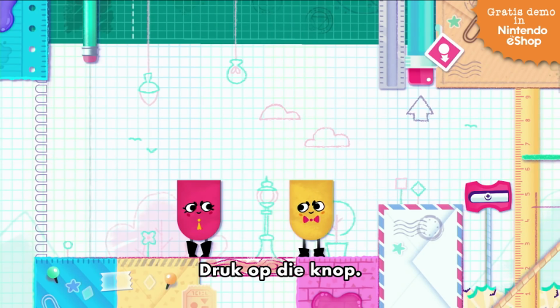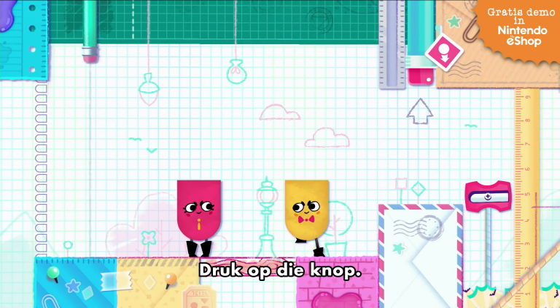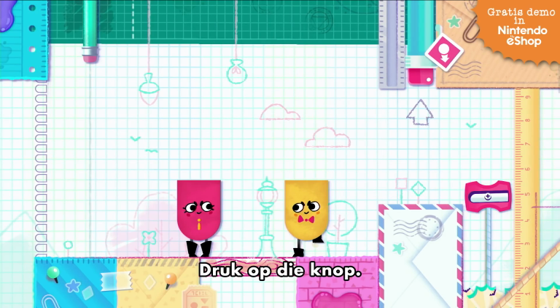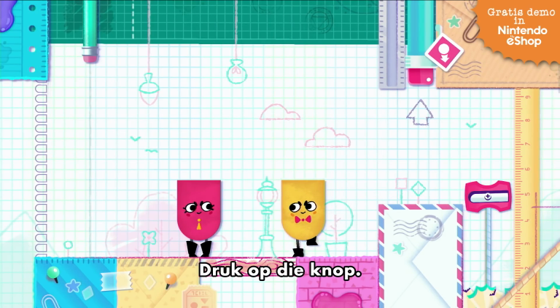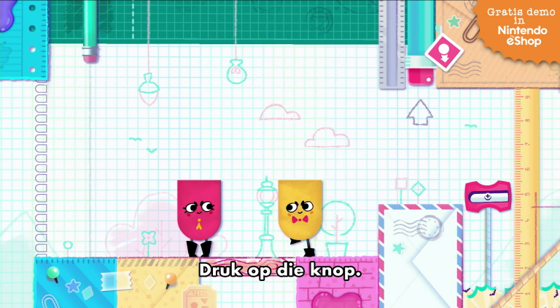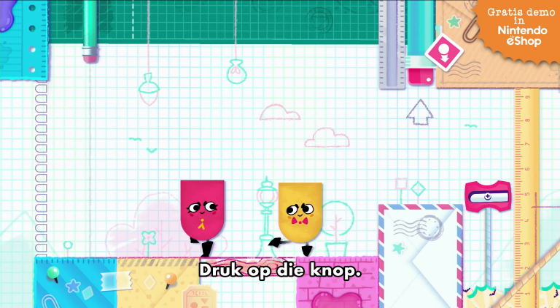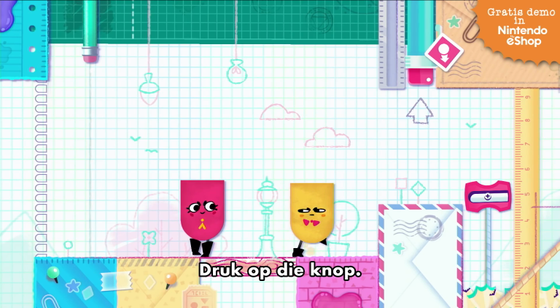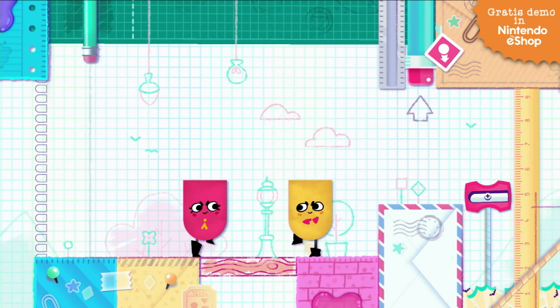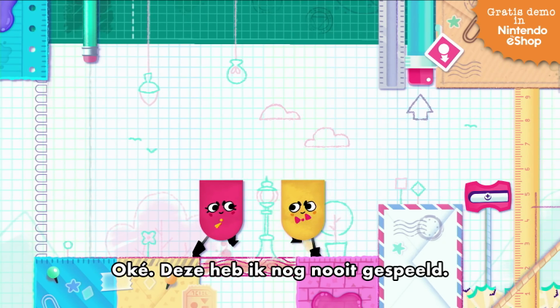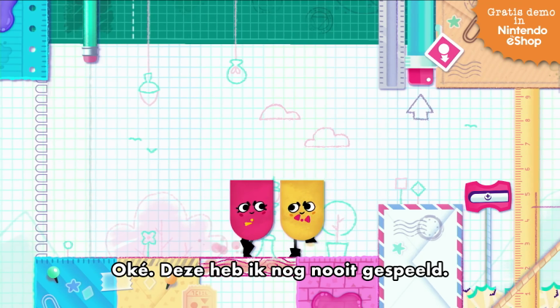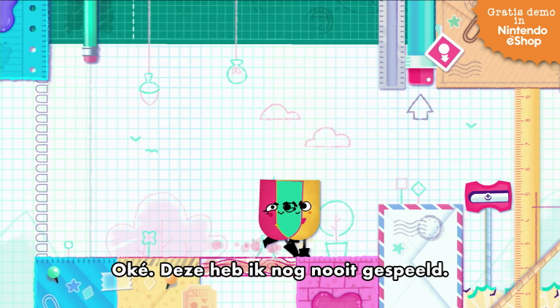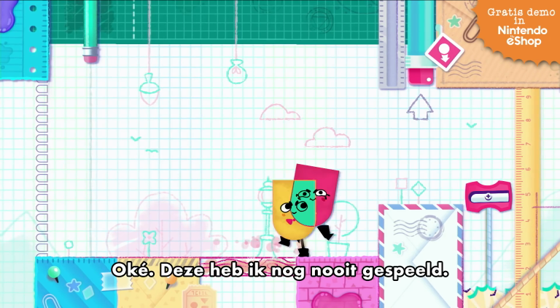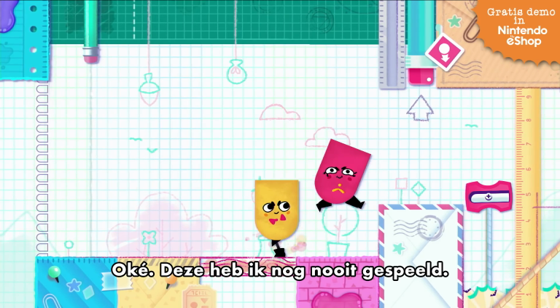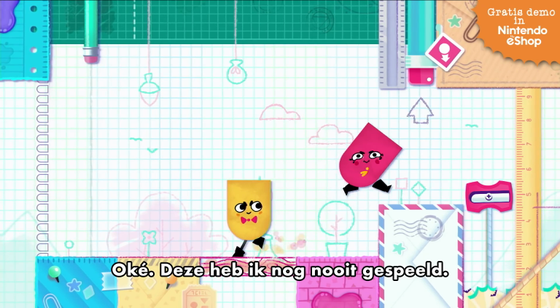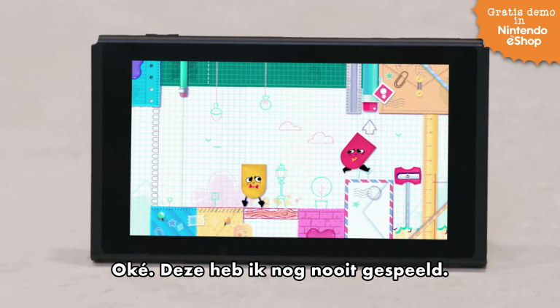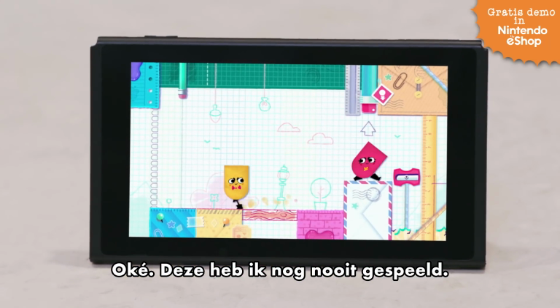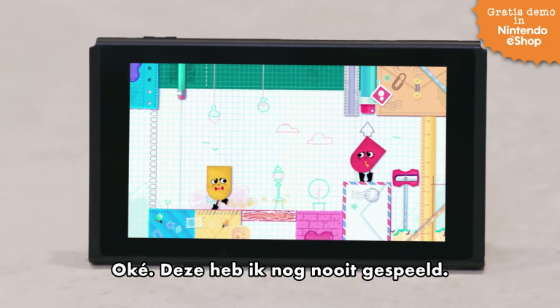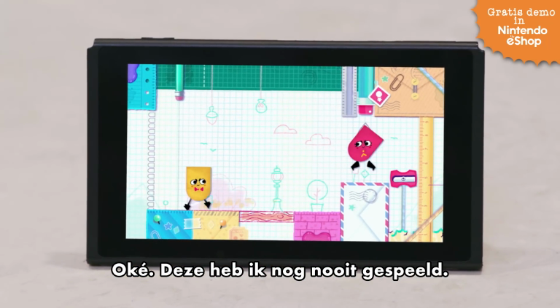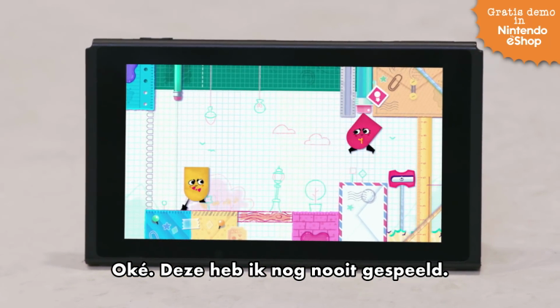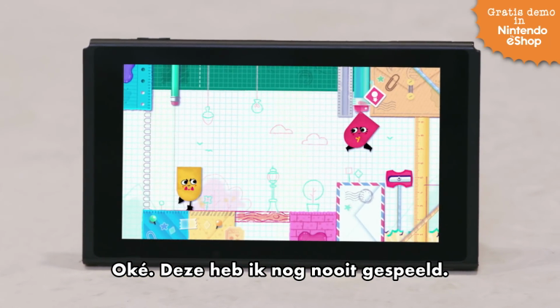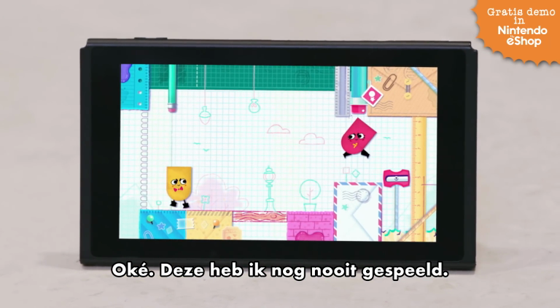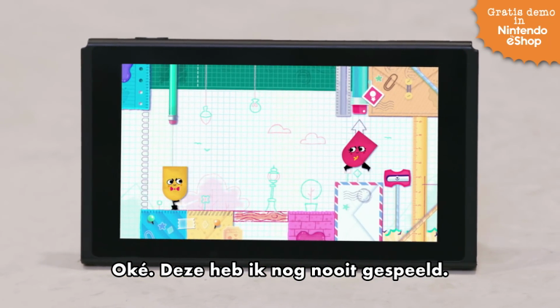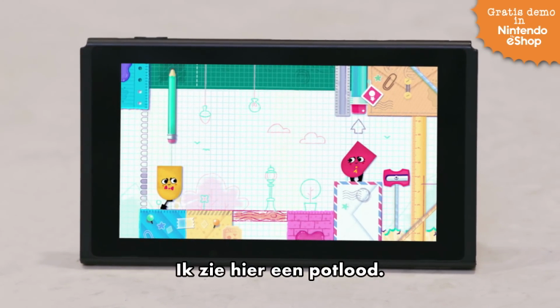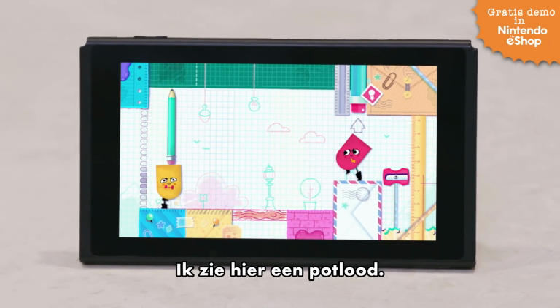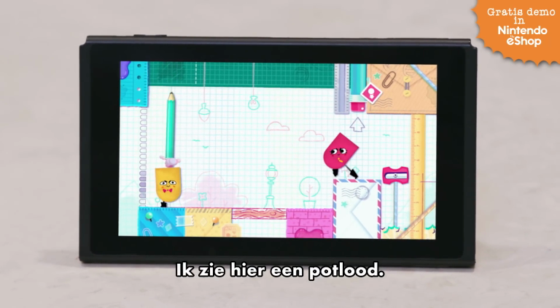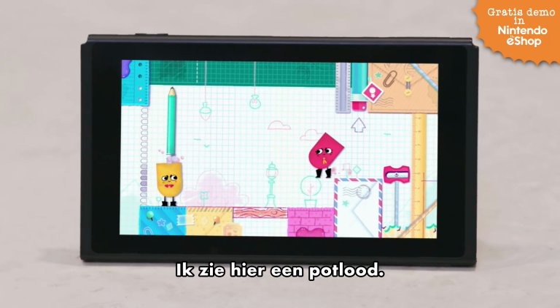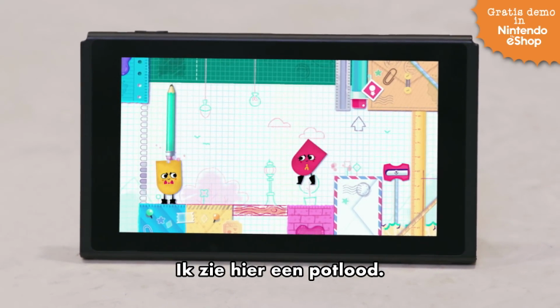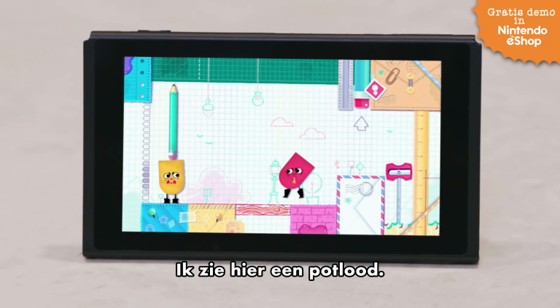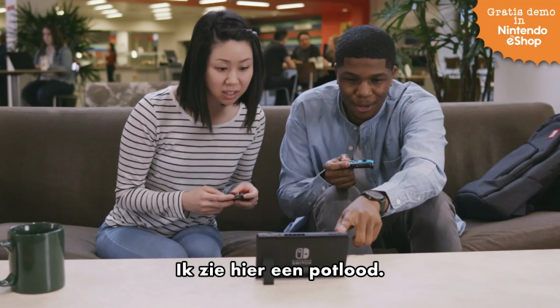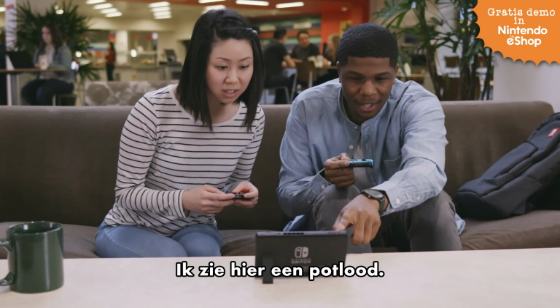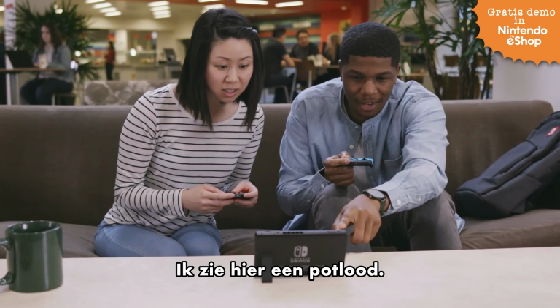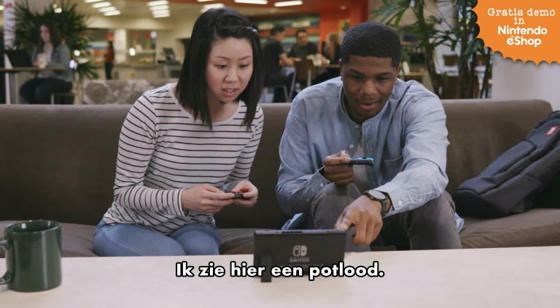Press that button. OK. I've never played this one before. So I see there's a pencil here.